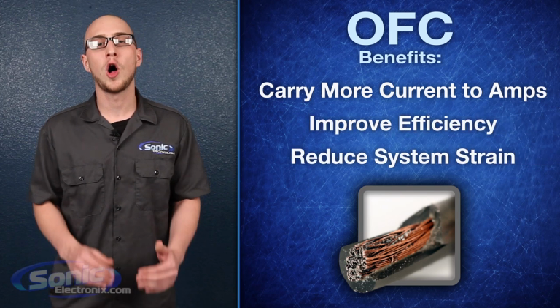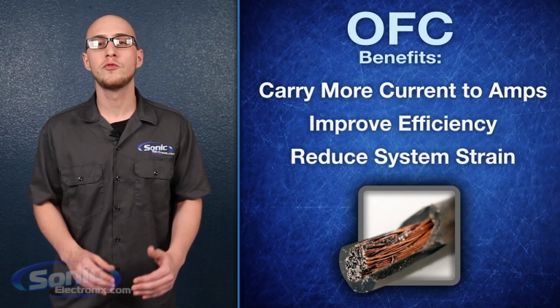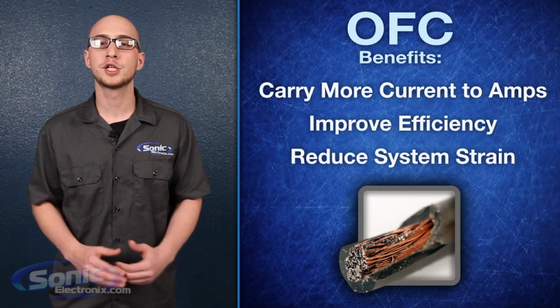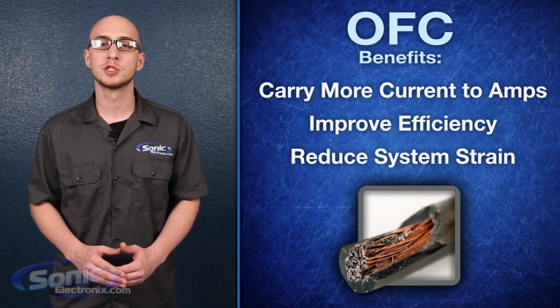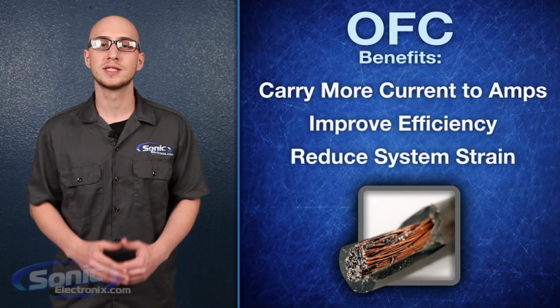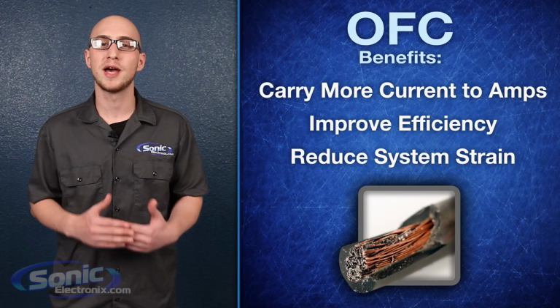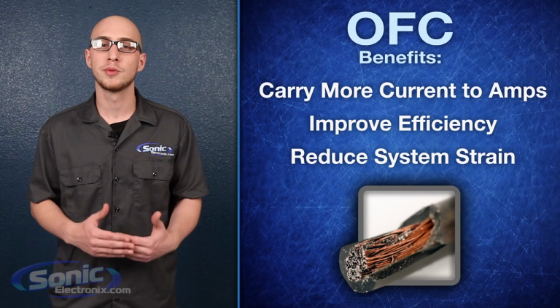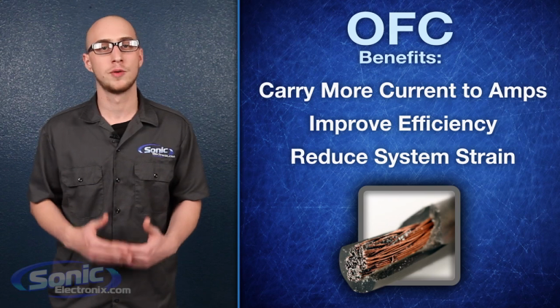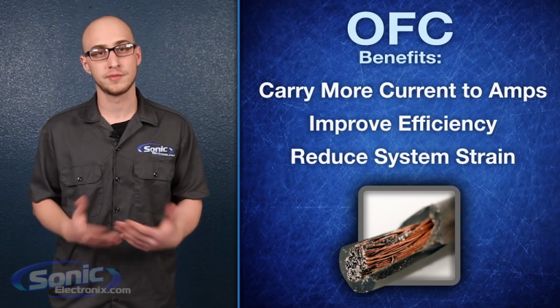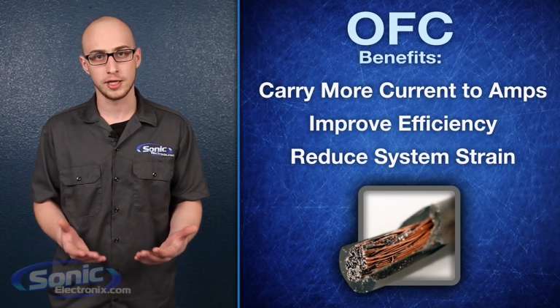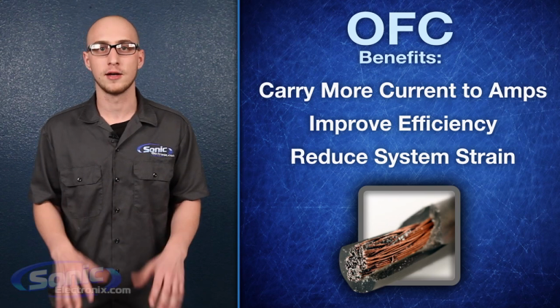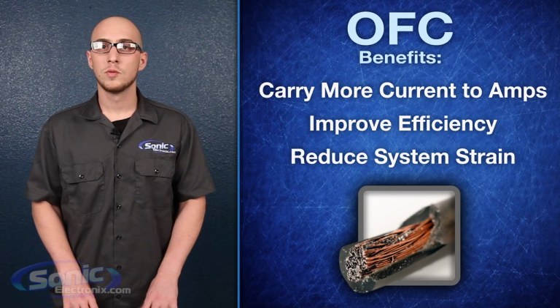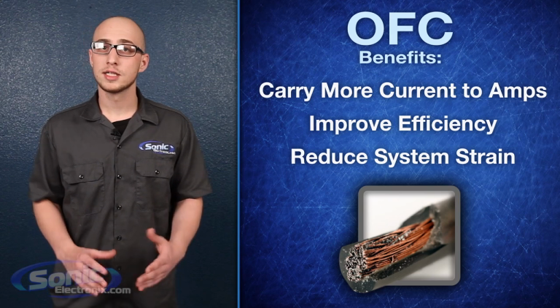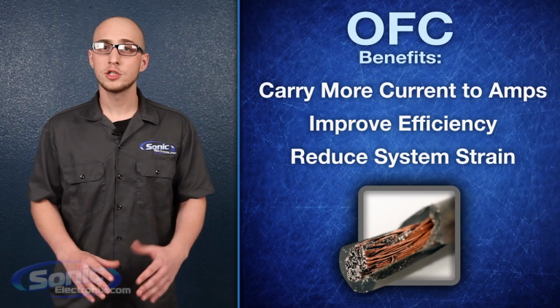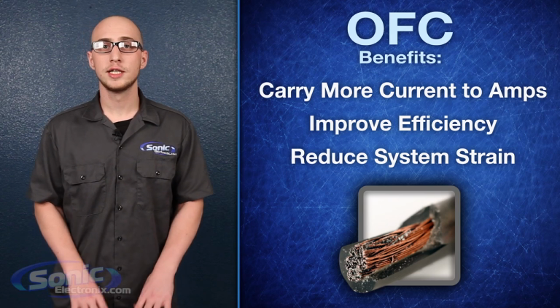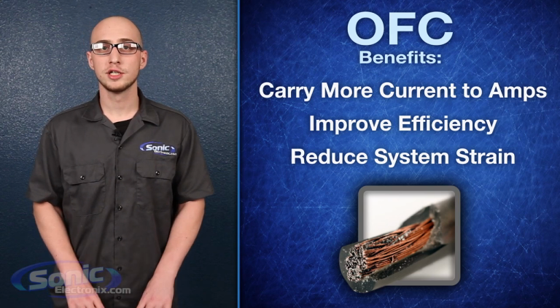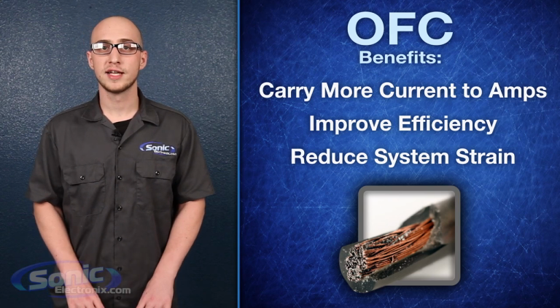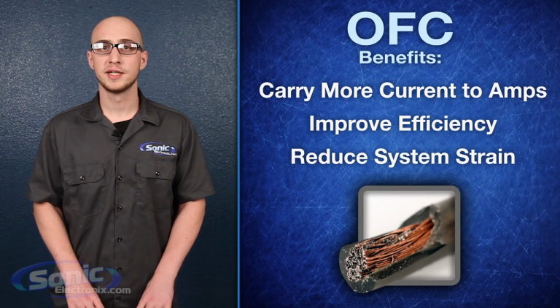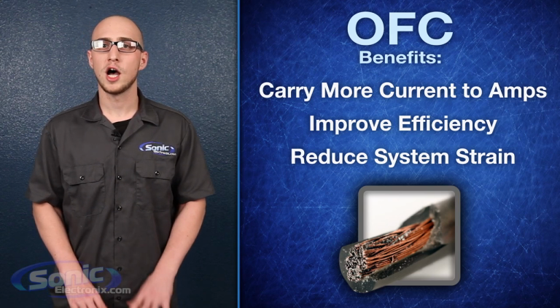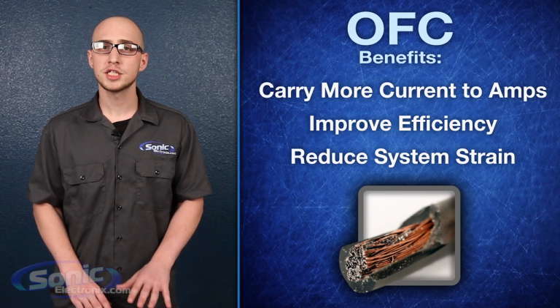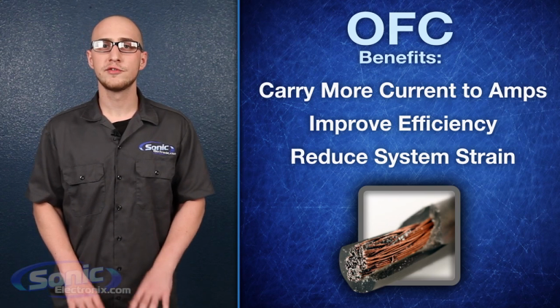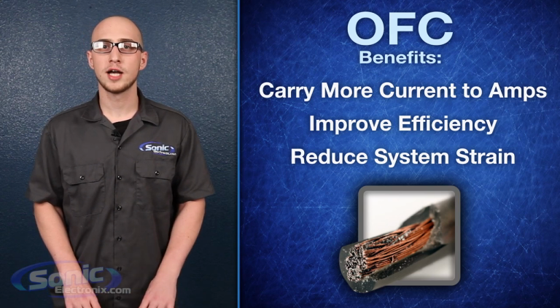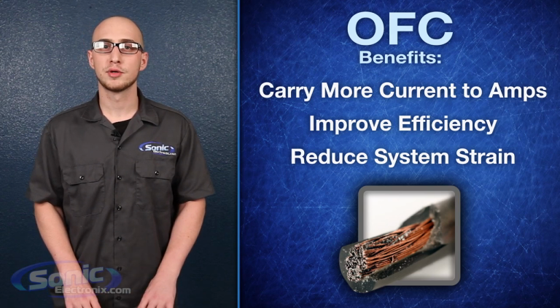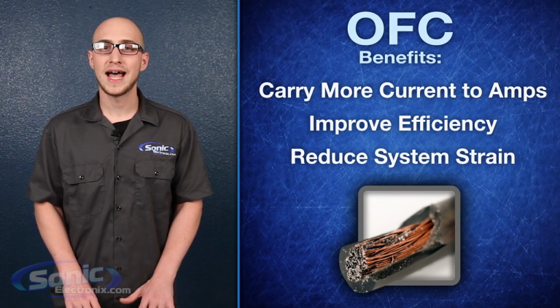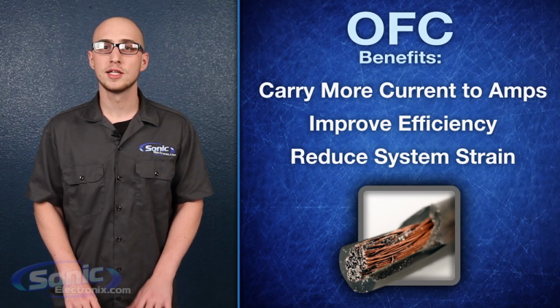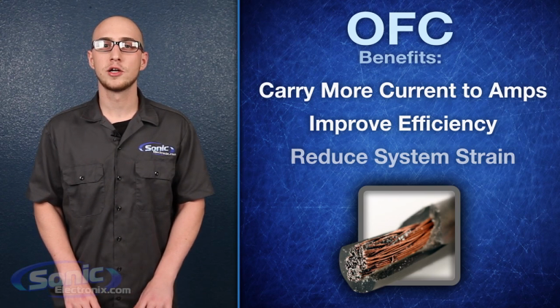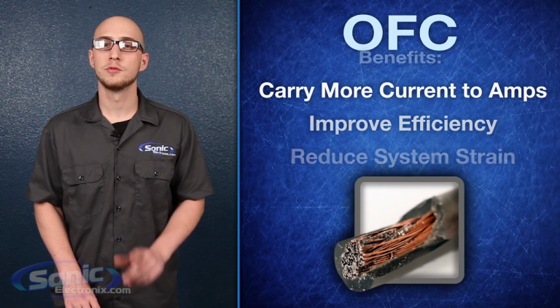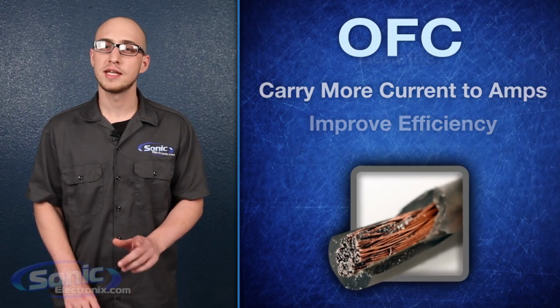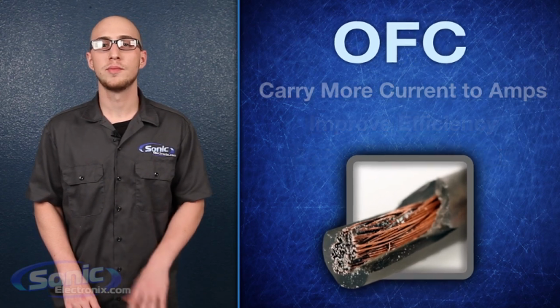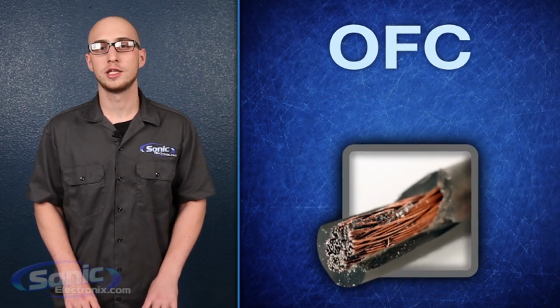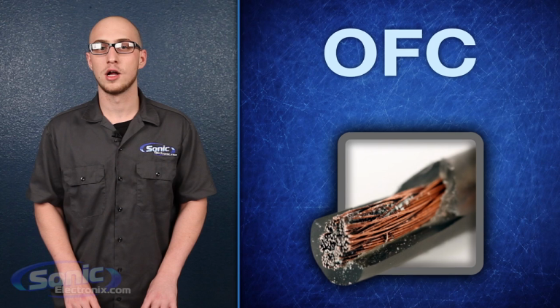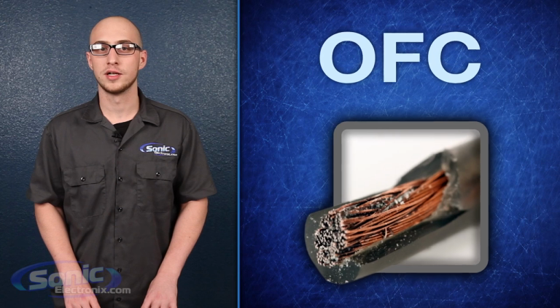all of which can result in better performance from your gear. While it's a larger initial investment, oxygen-free copper lasts longer and will save you money in the long run.